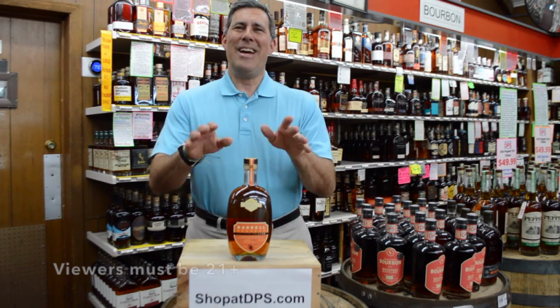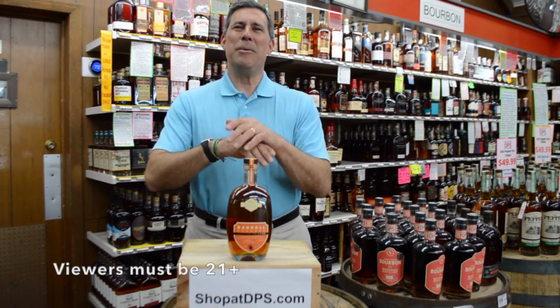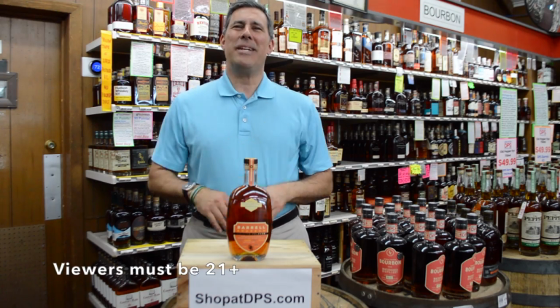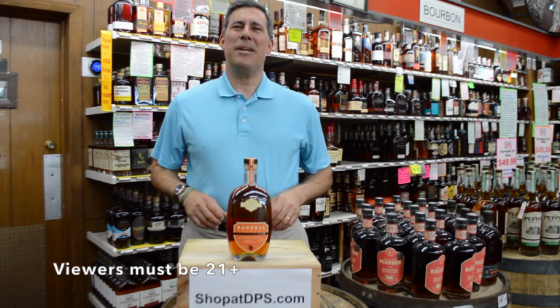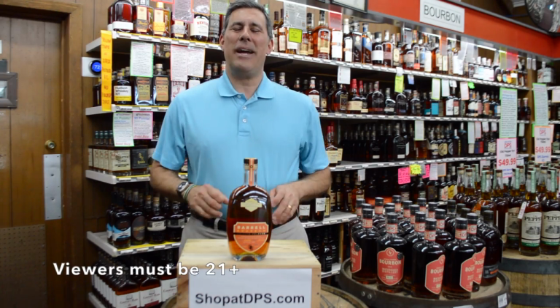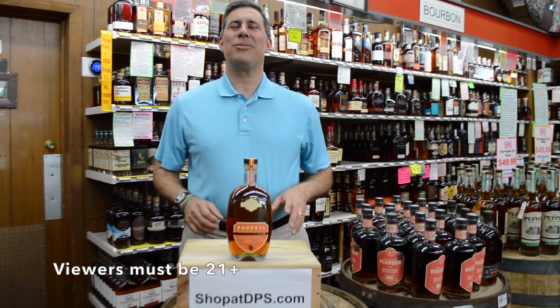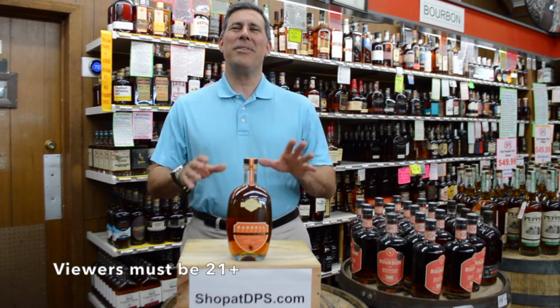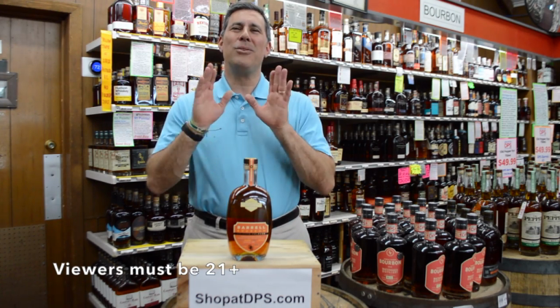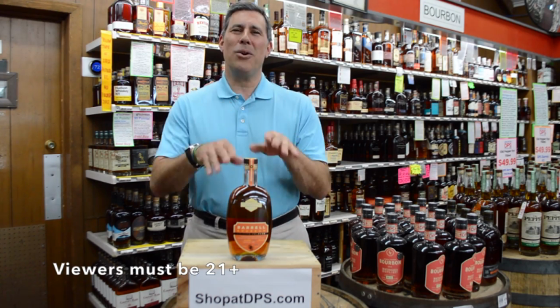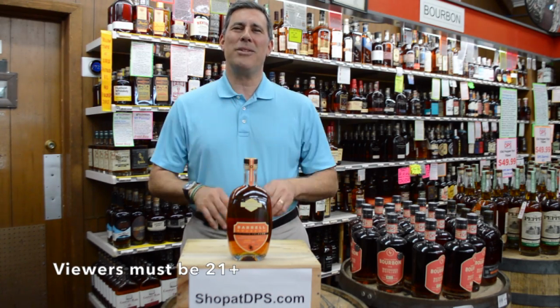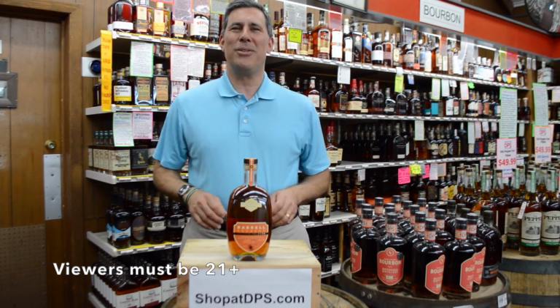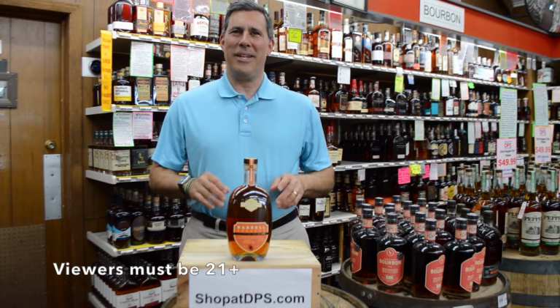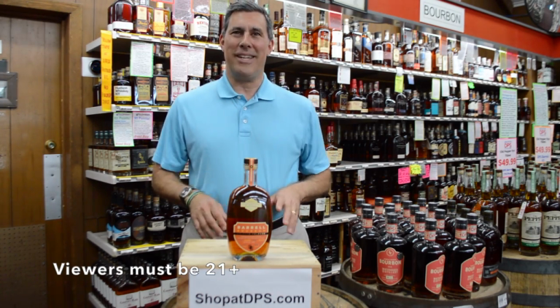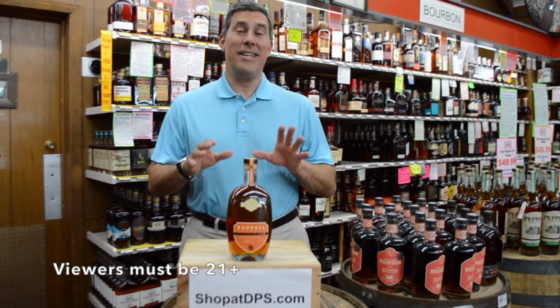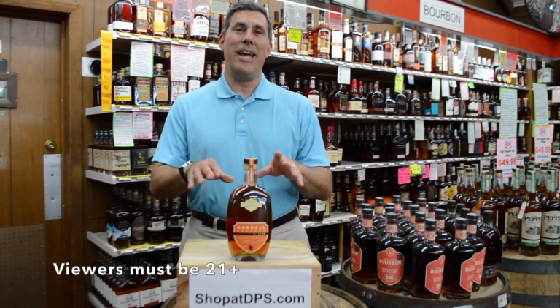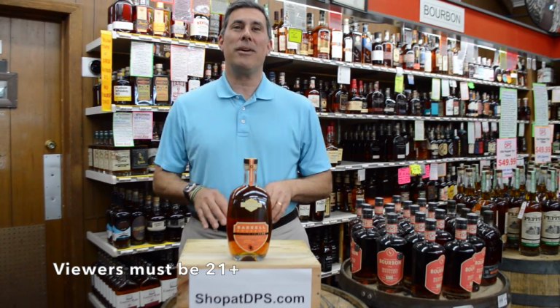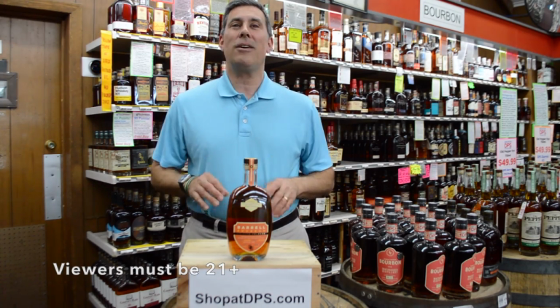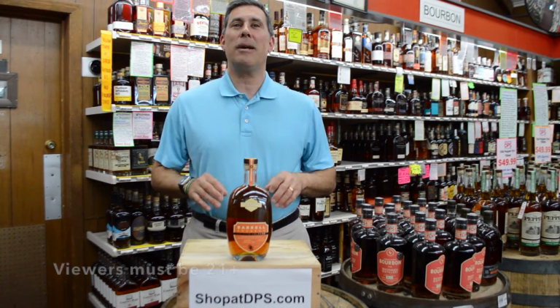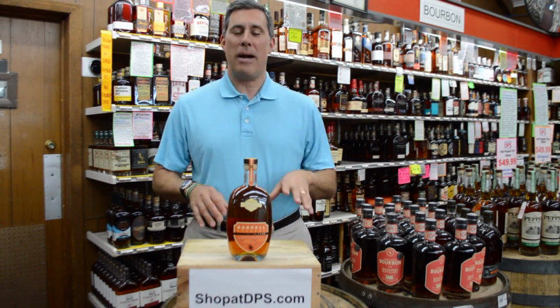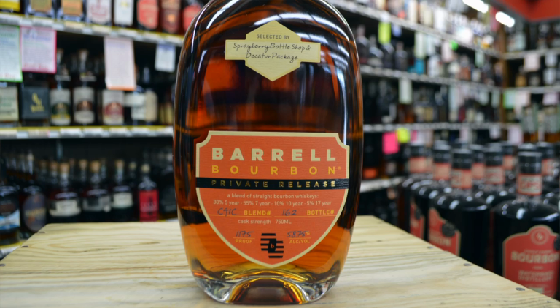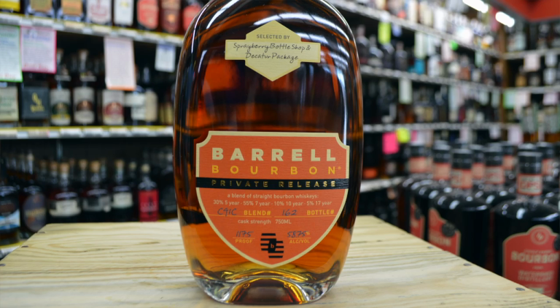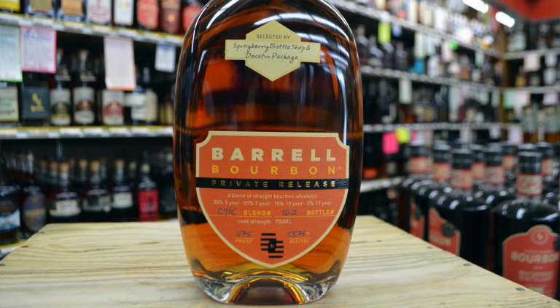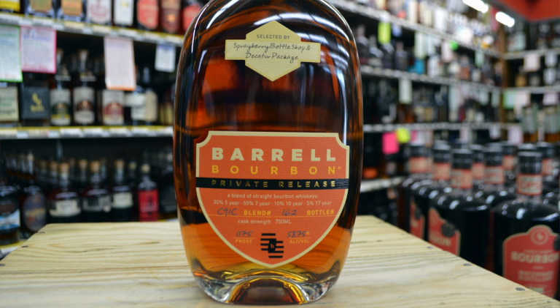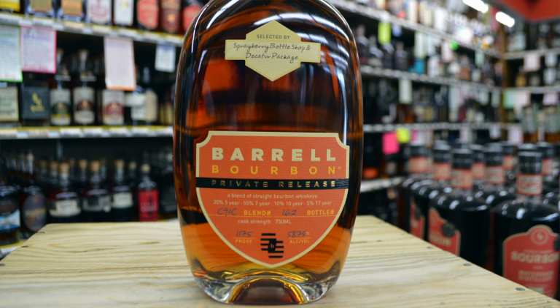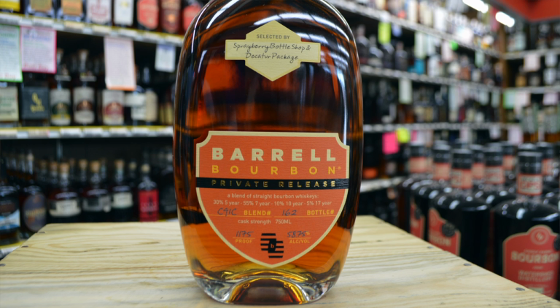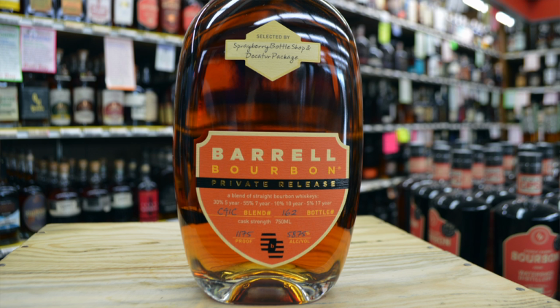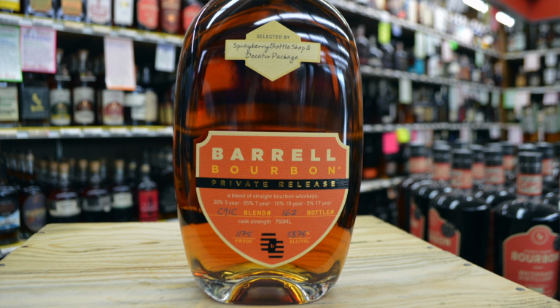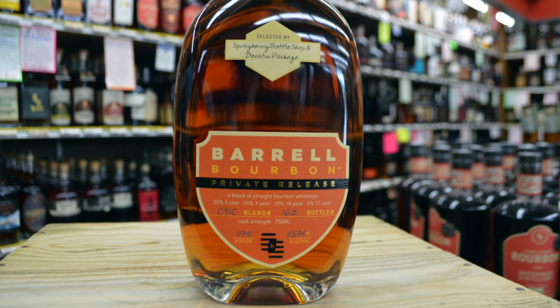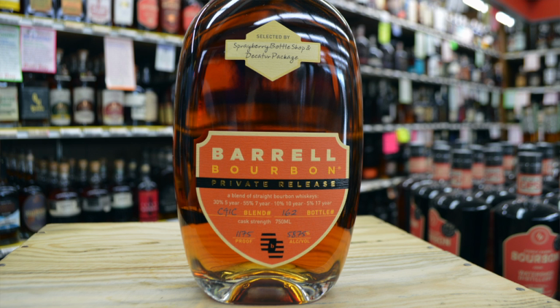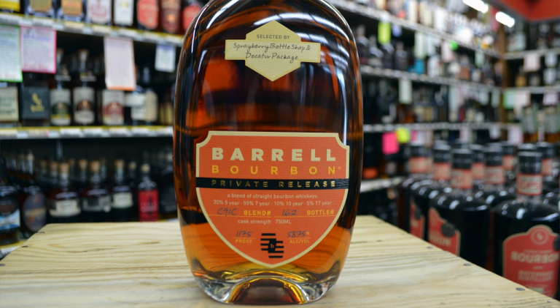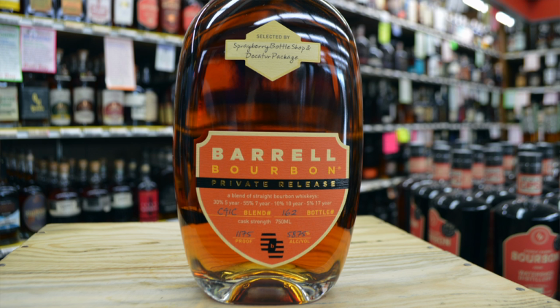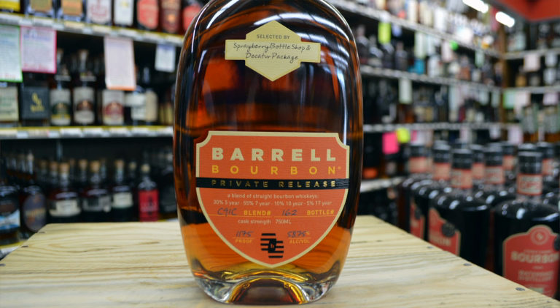Hey, I'm Herb with Decatur Package Store. Thank you so much for tuning in. Today we're going to talk about barrel bourbon — private barrel, our barrel pick.